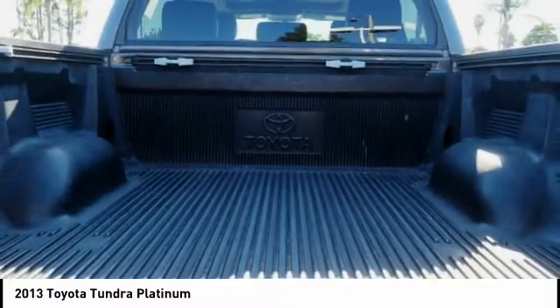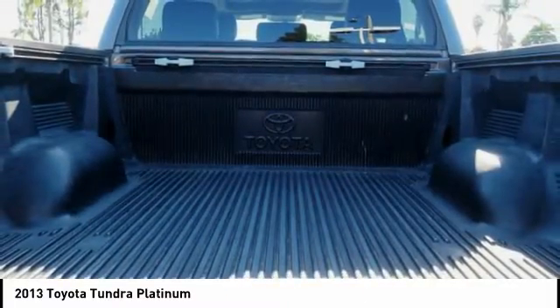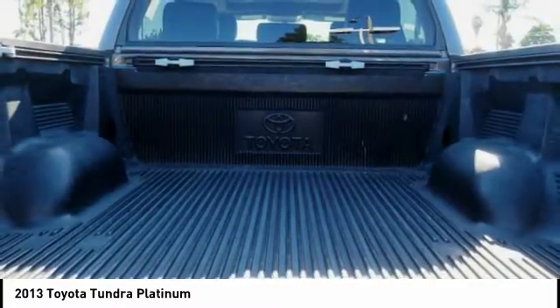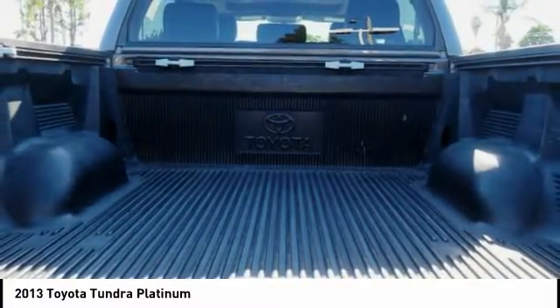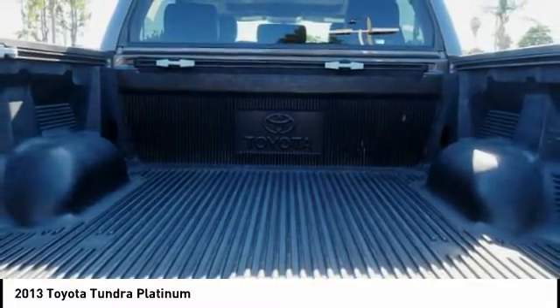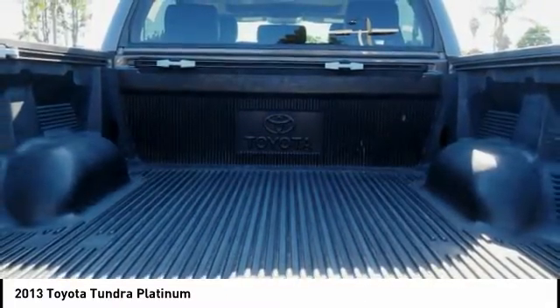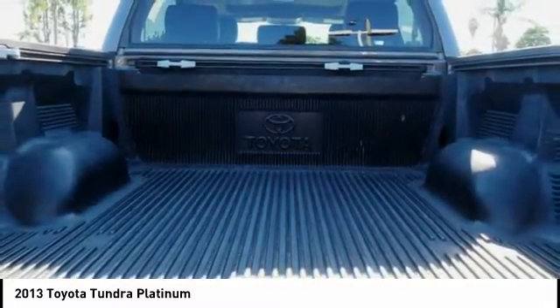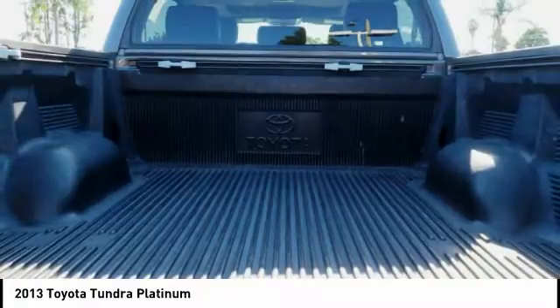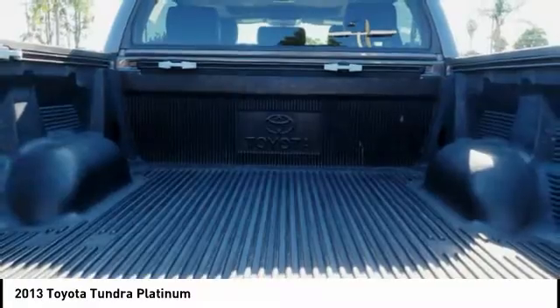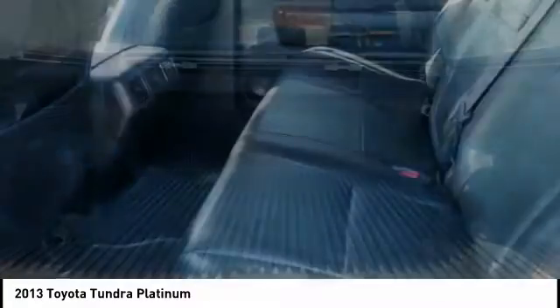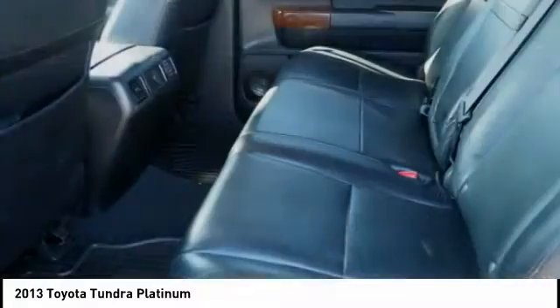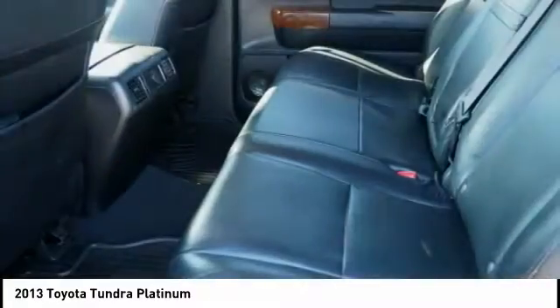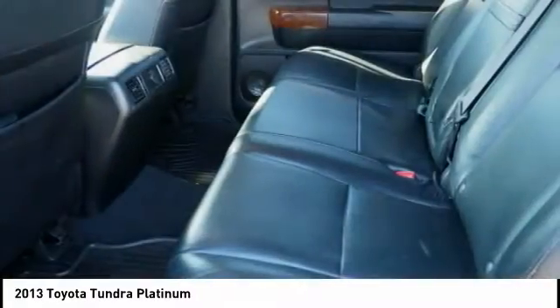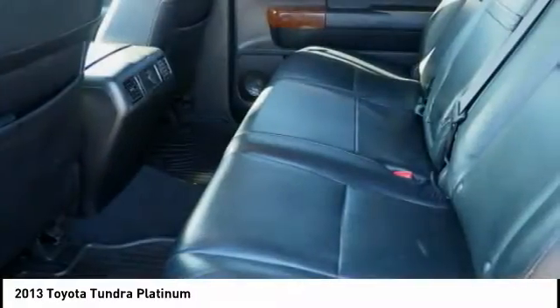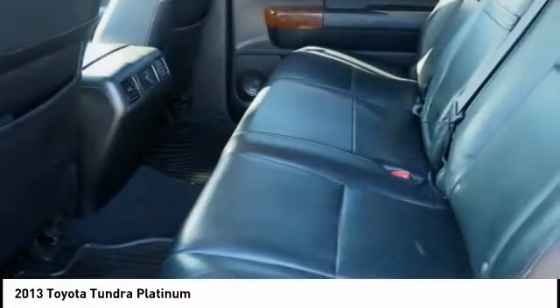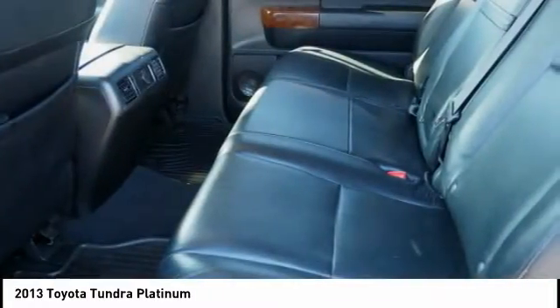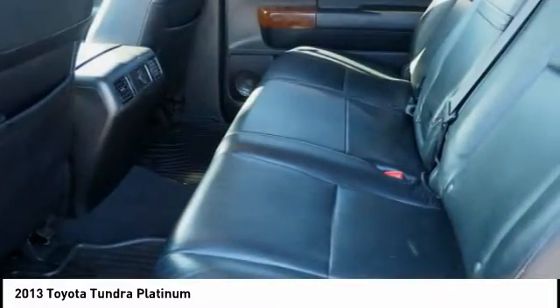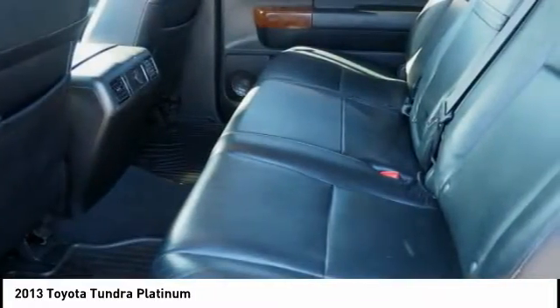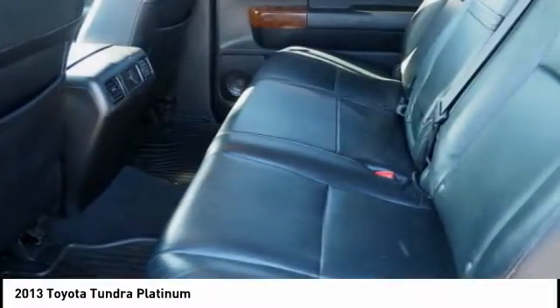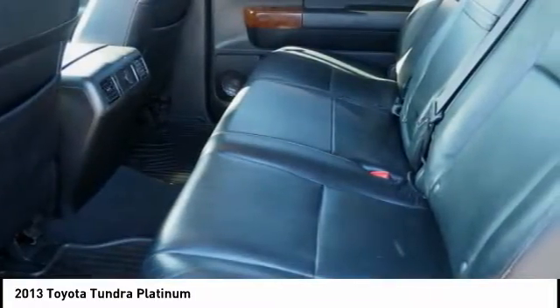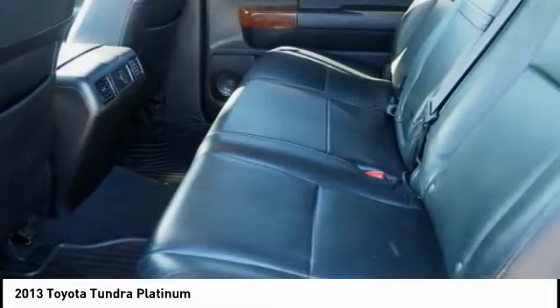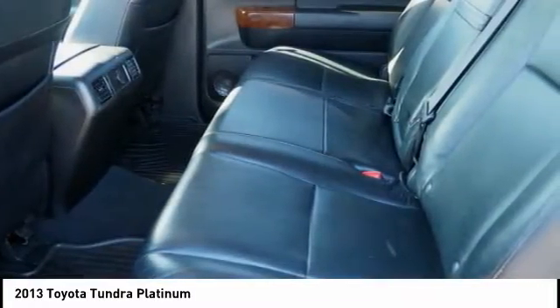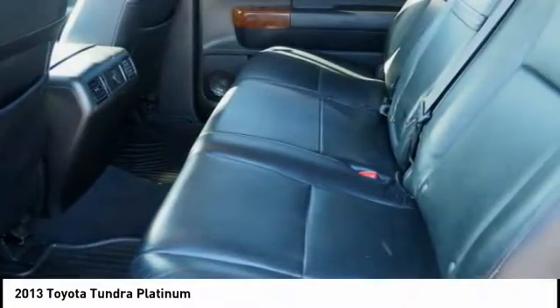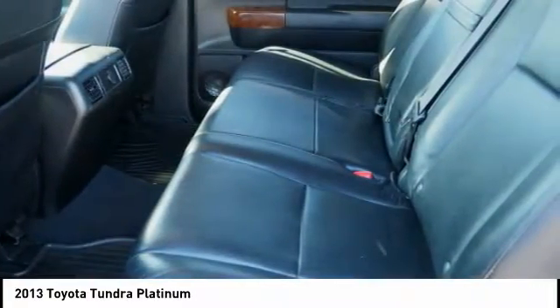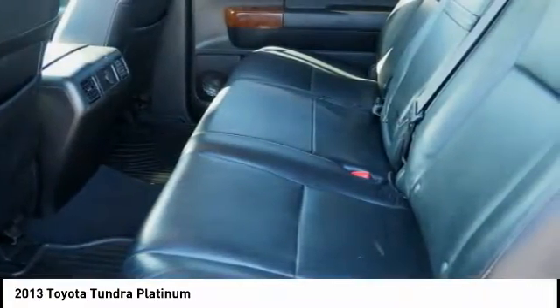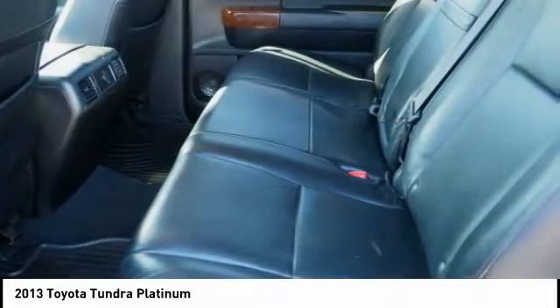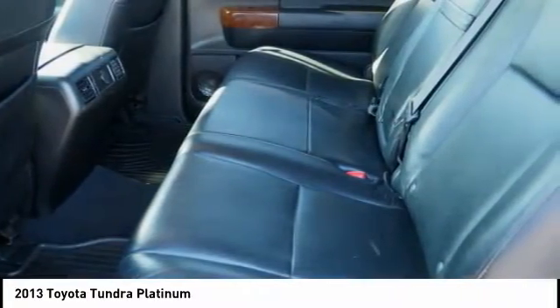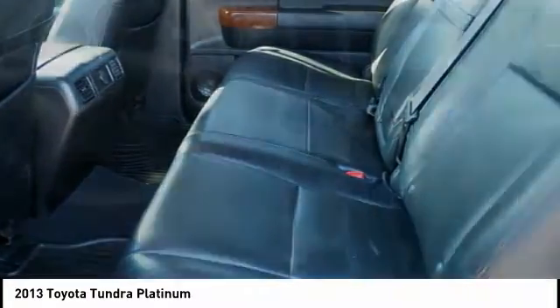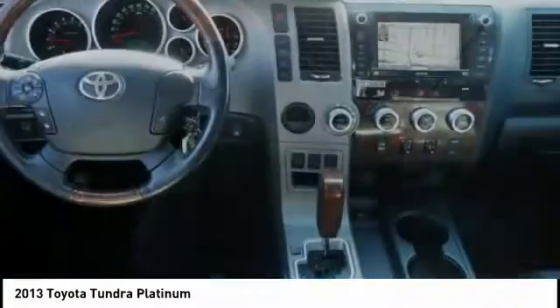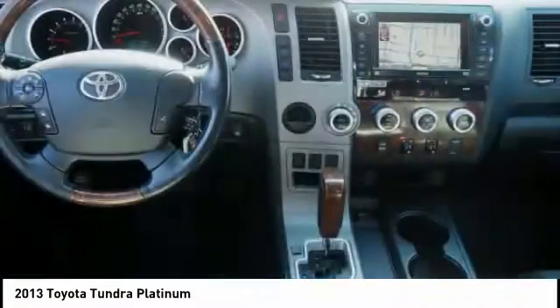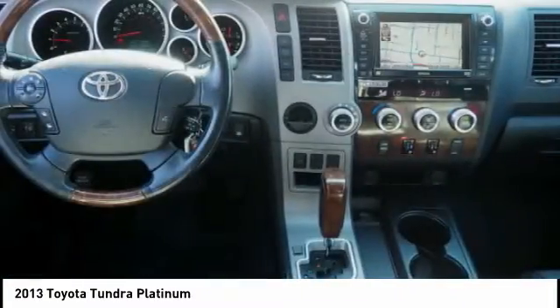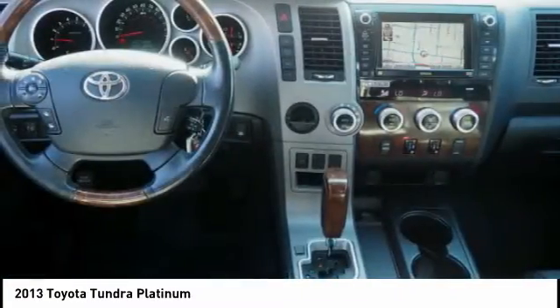traction control, electronic brake force distribution, anti-lock brakes, and tailgate assist.